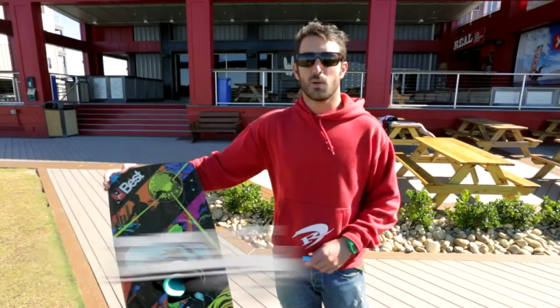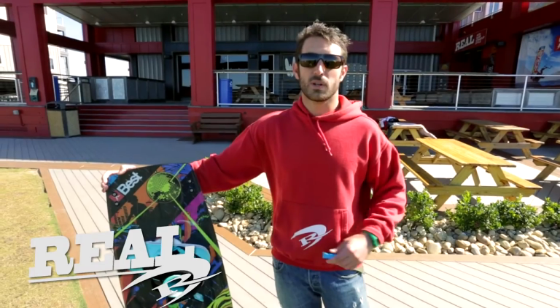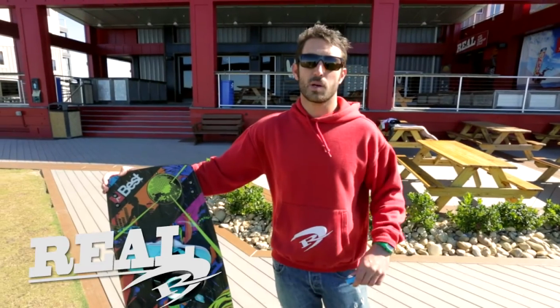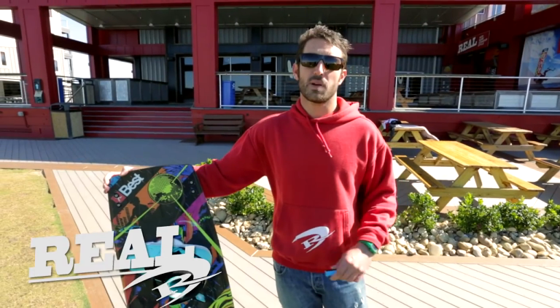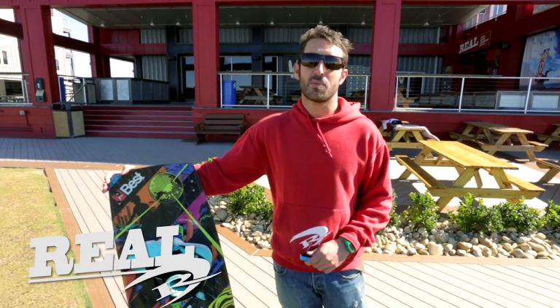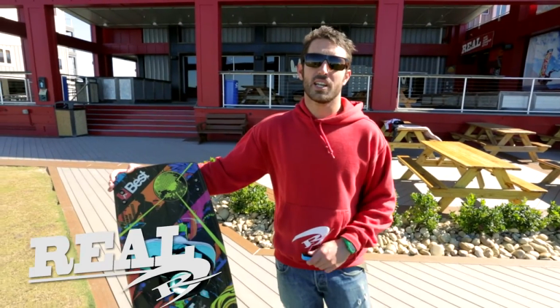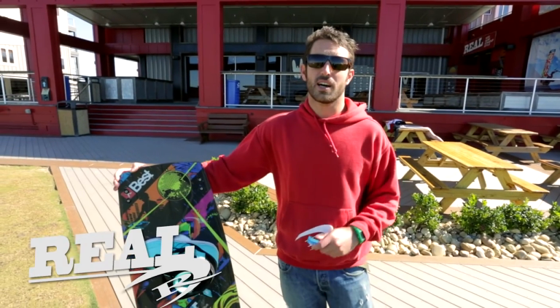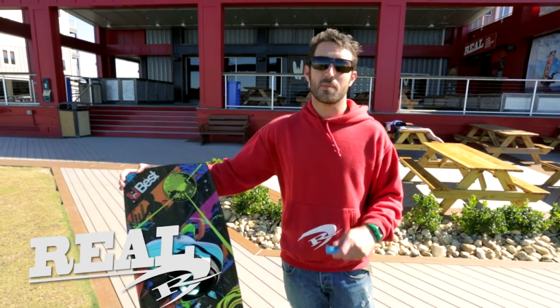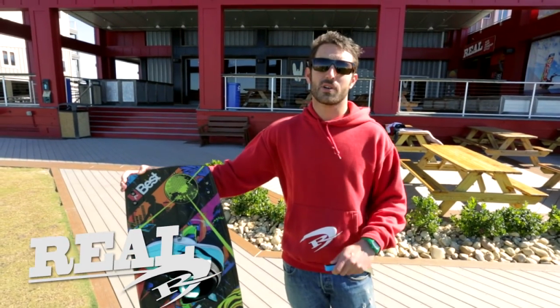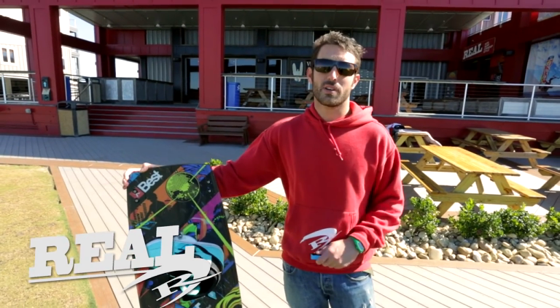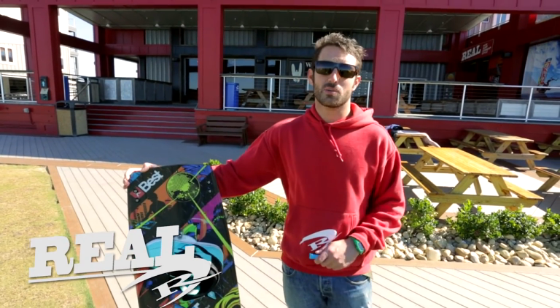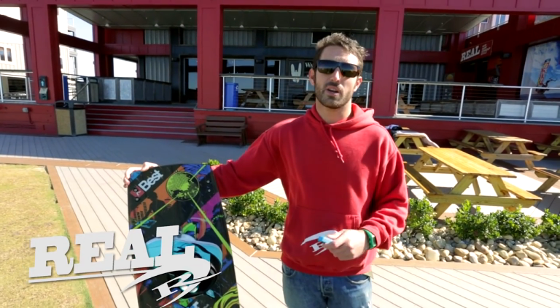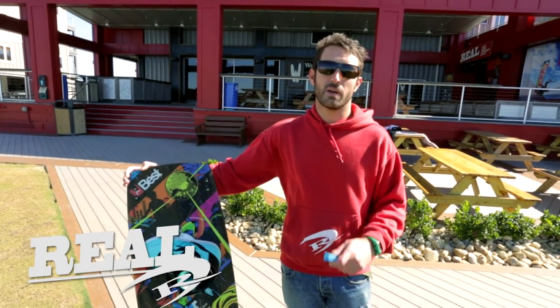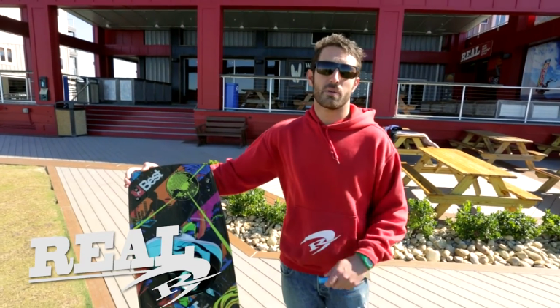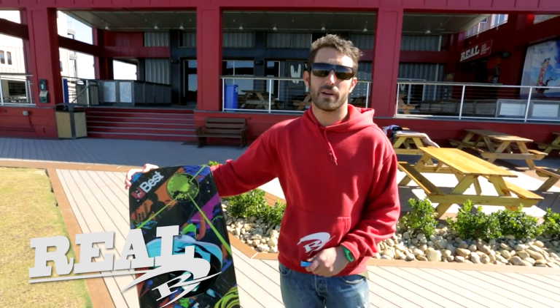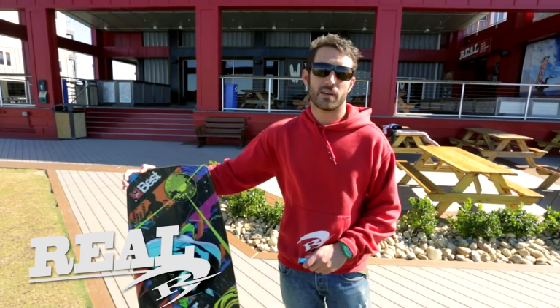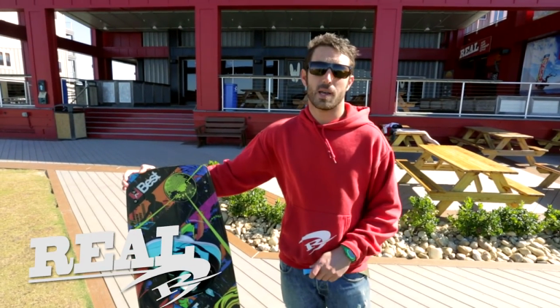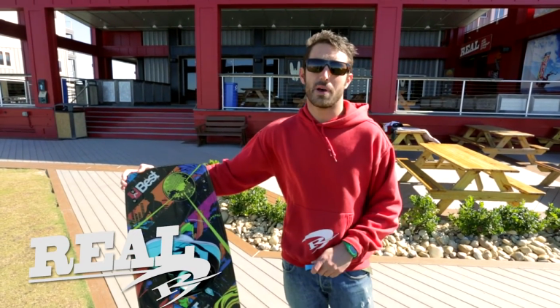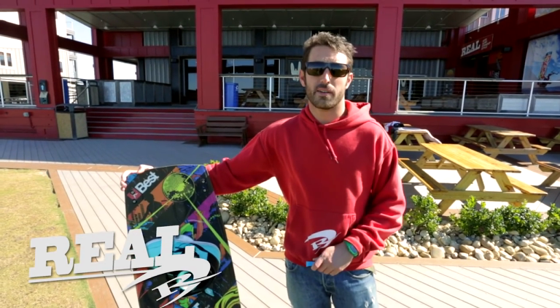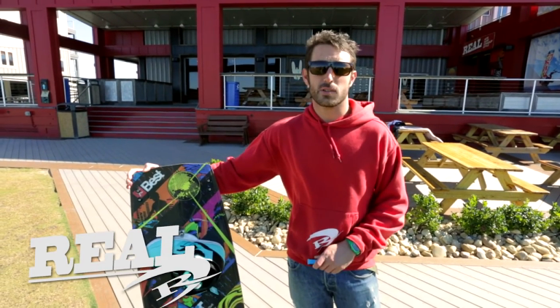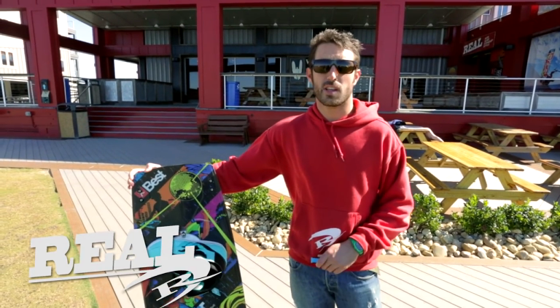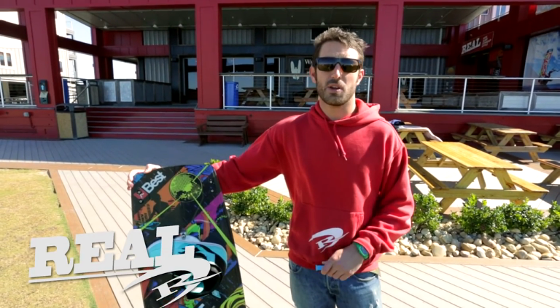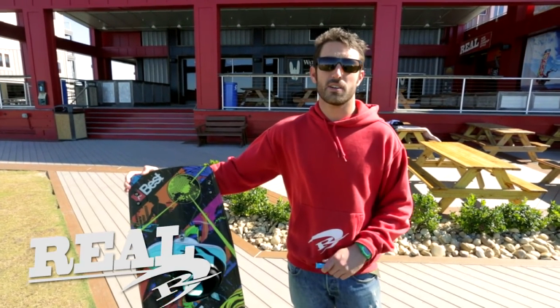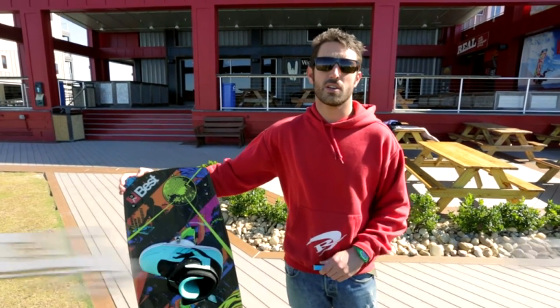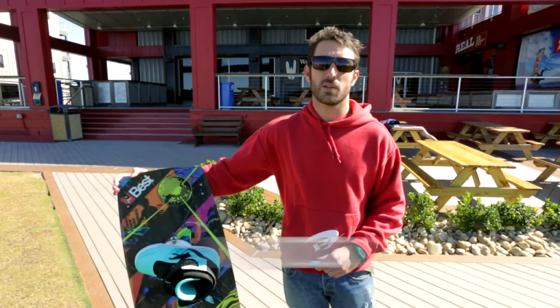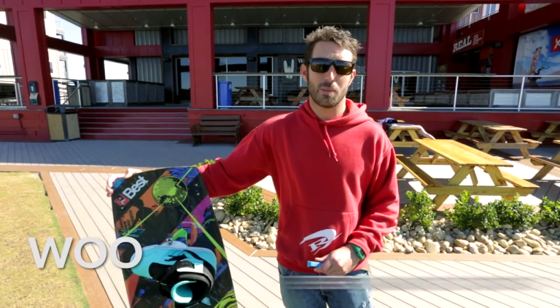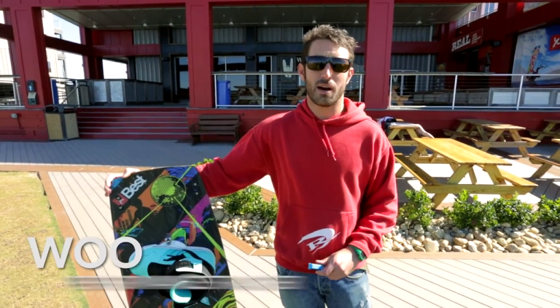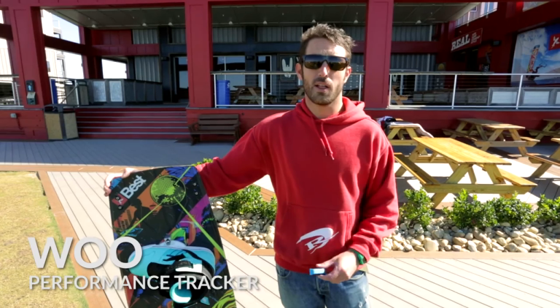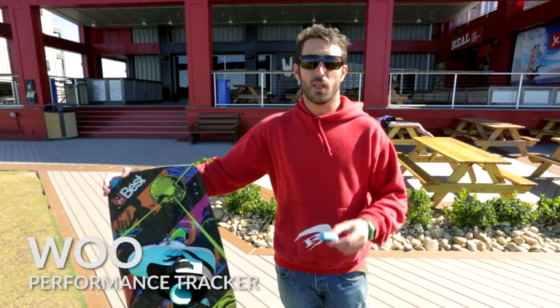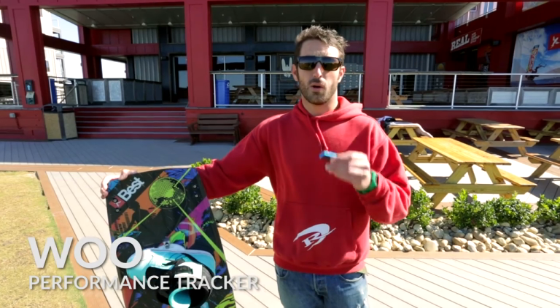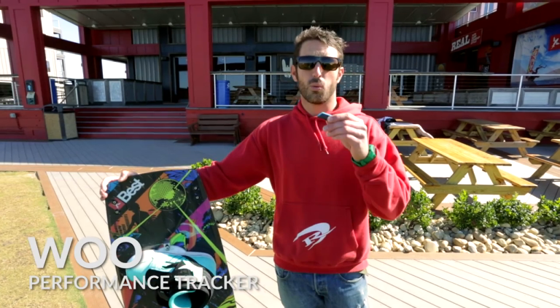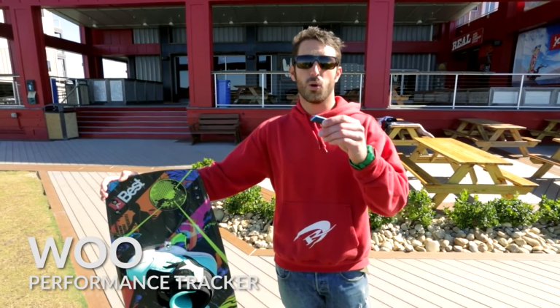What's up everybody? I'm Chris. We're here at Real on Cape Patras and I'm here to tell you about the Woo.